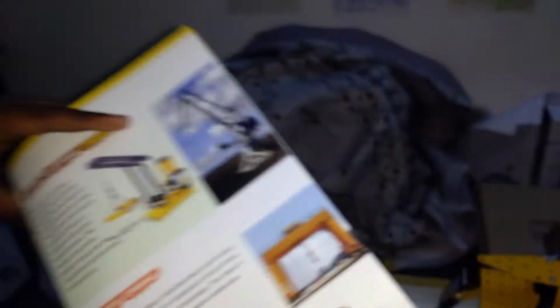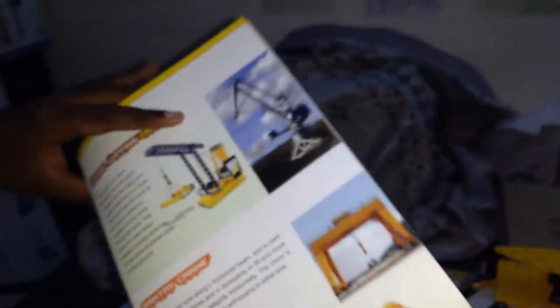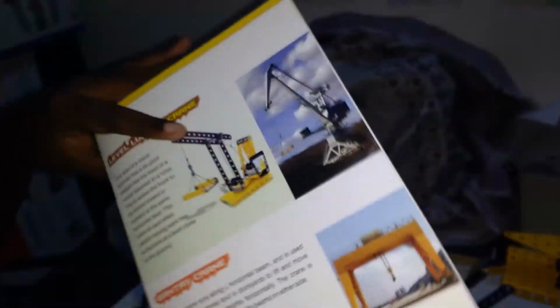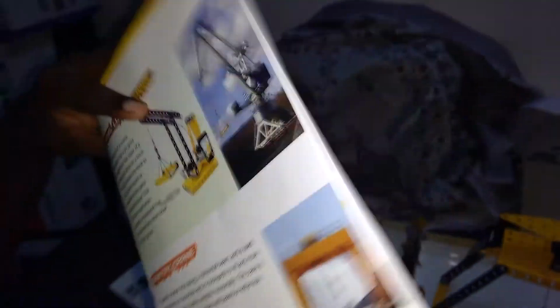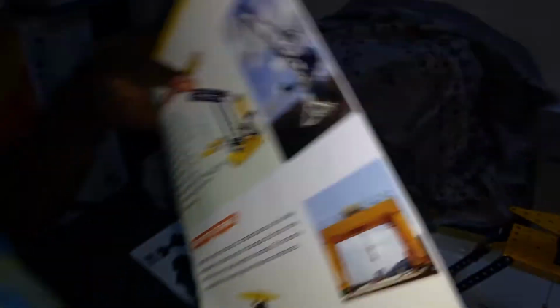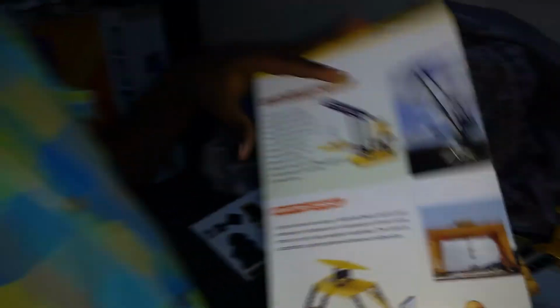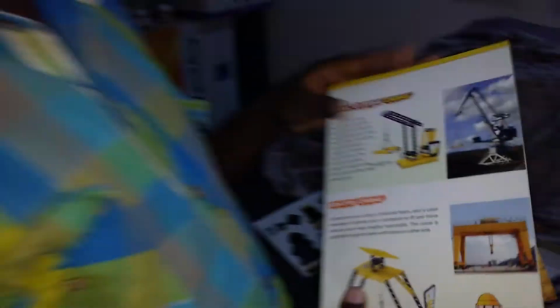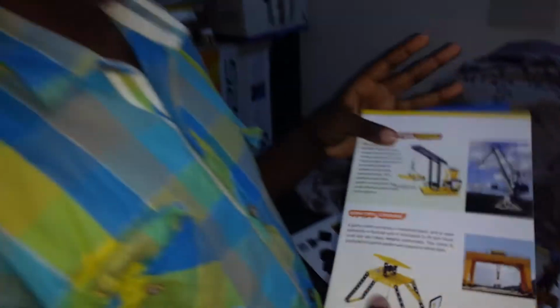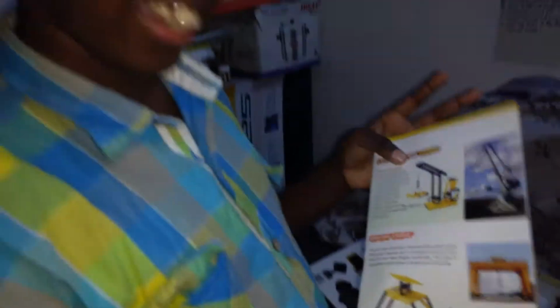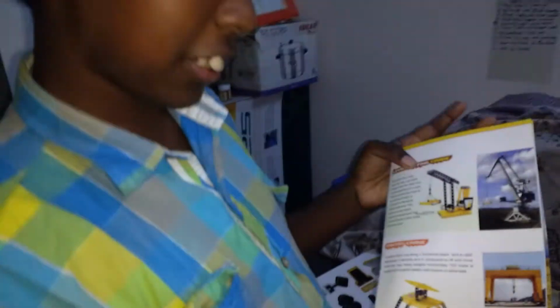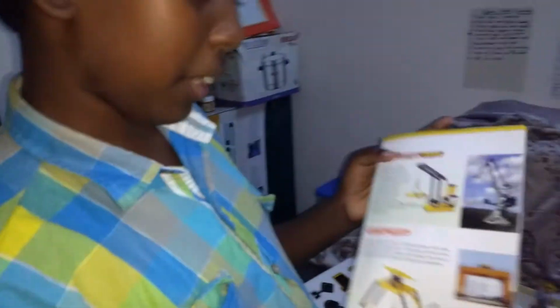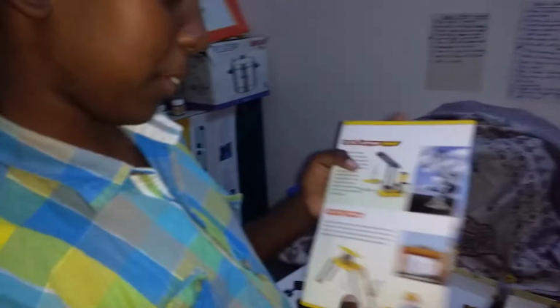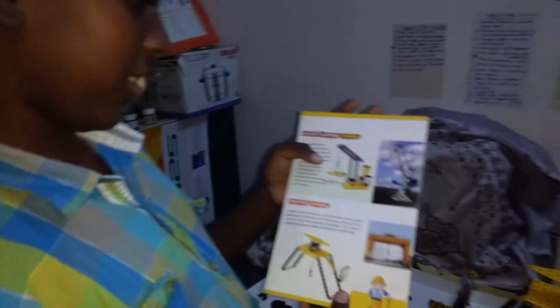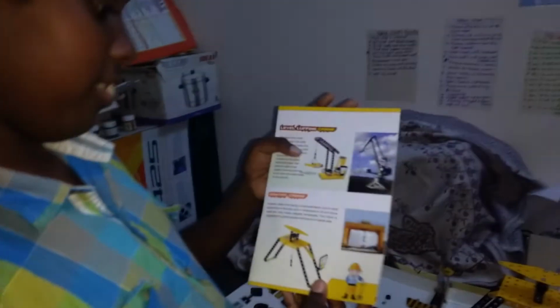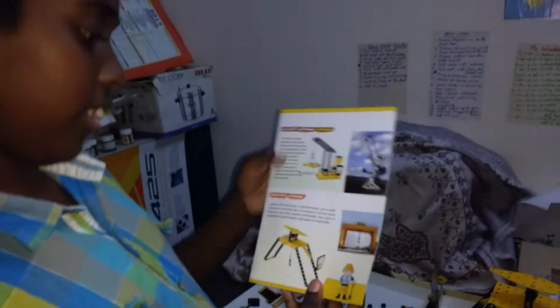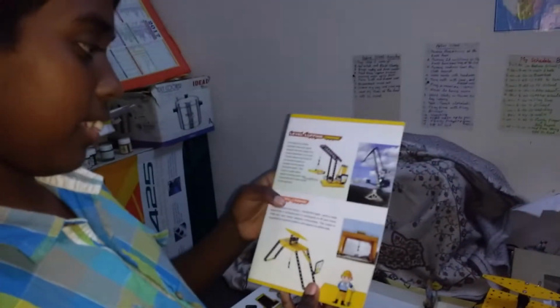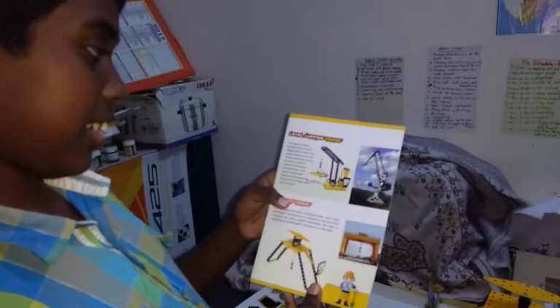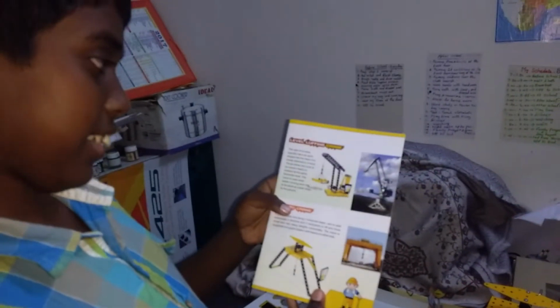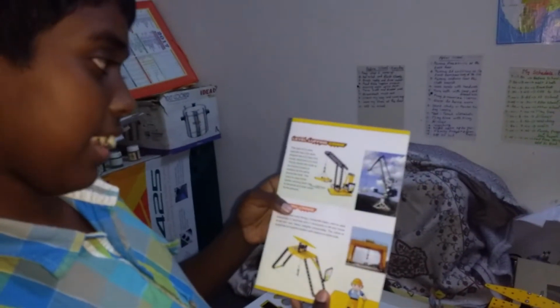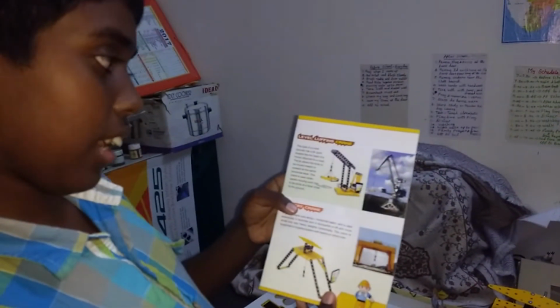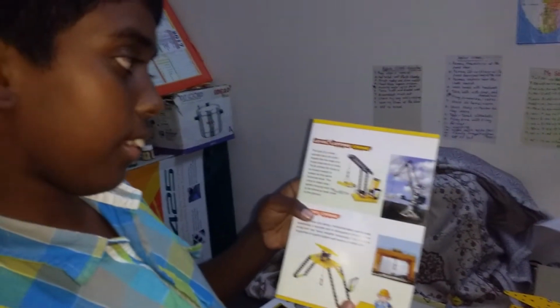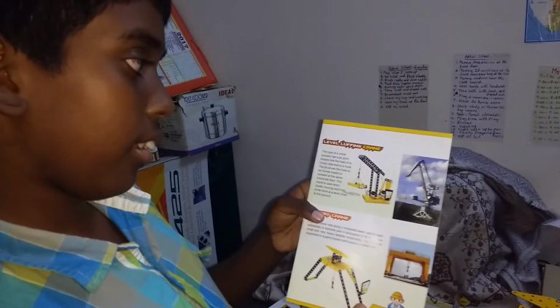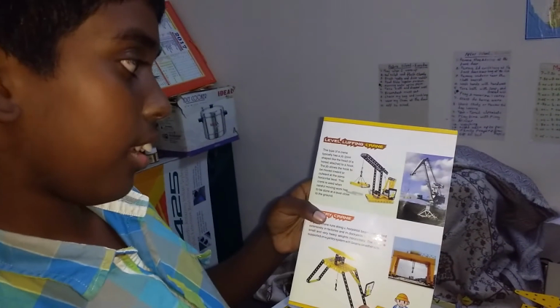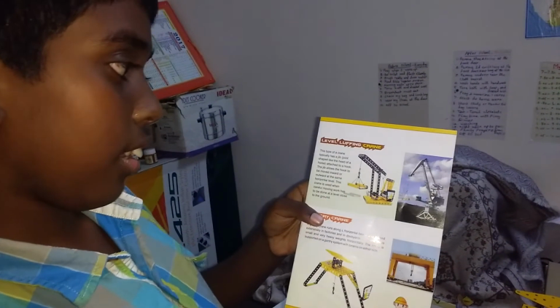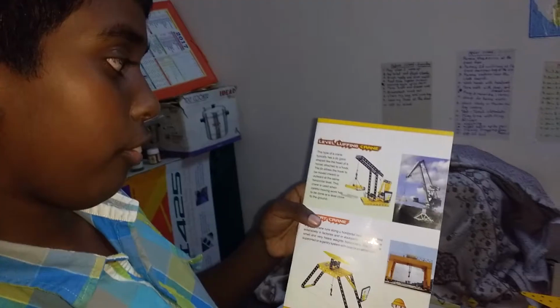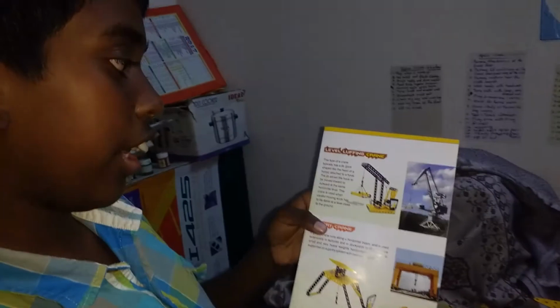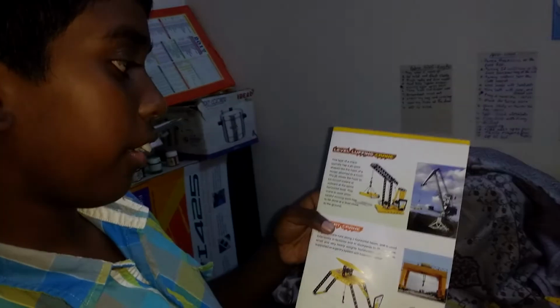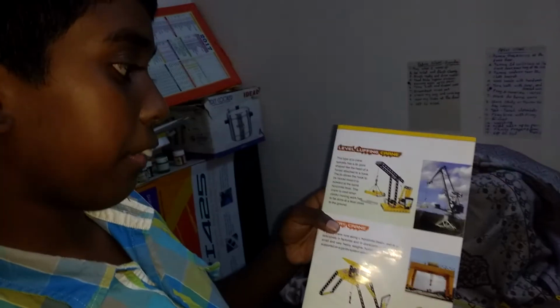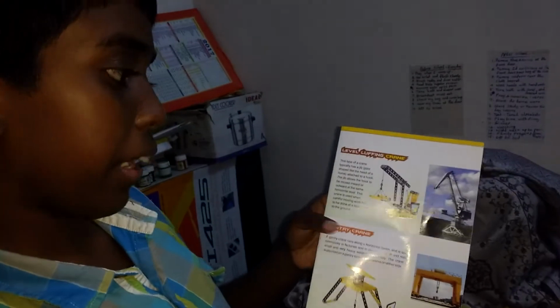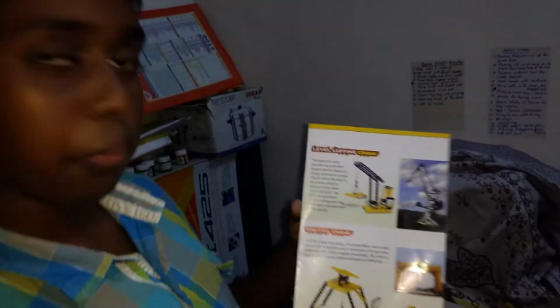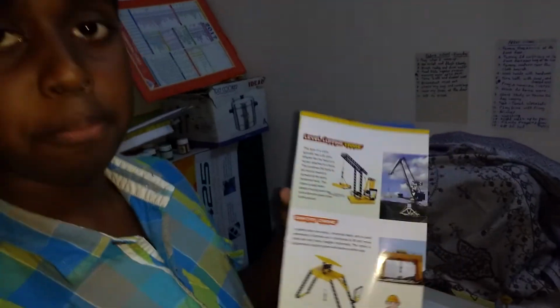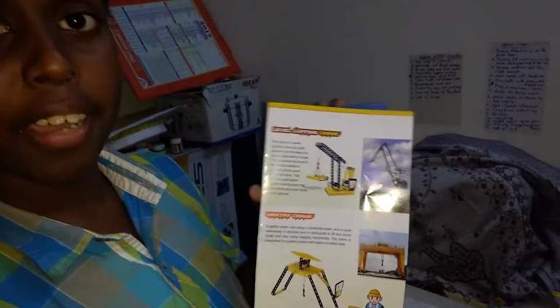Thank you. In the next episode, we will see the Level Lifting Crane. Bye.